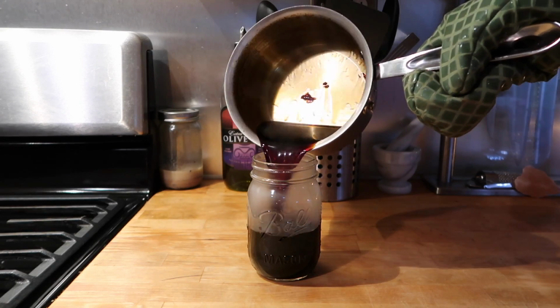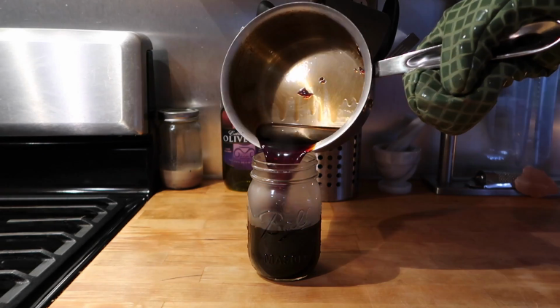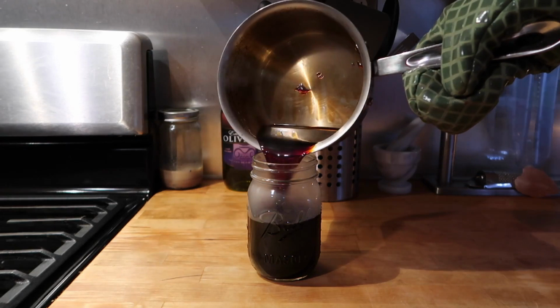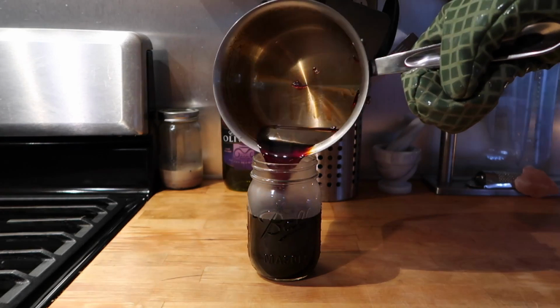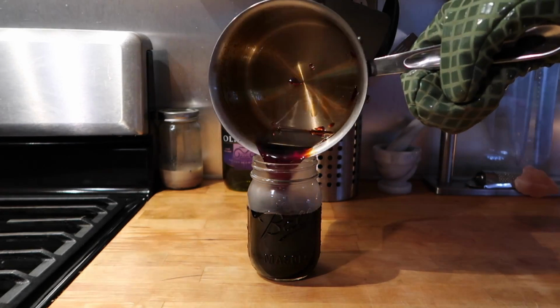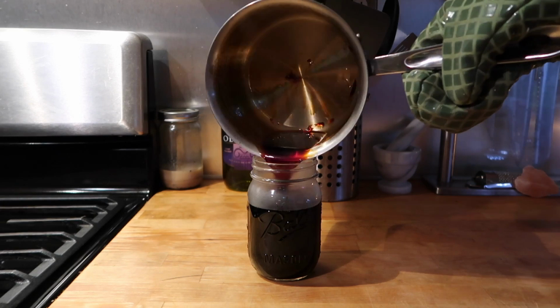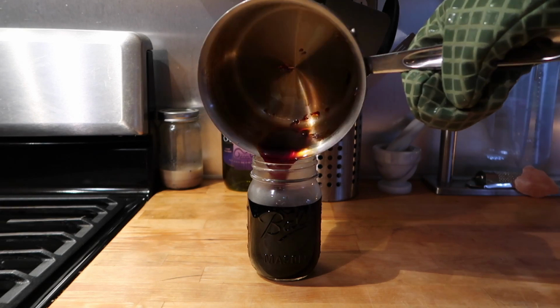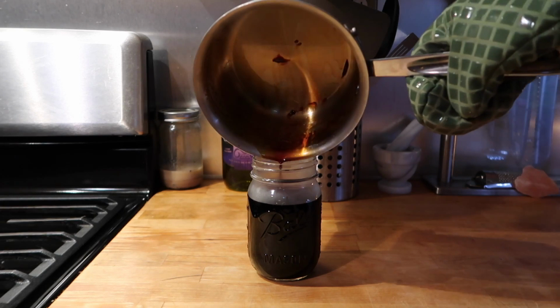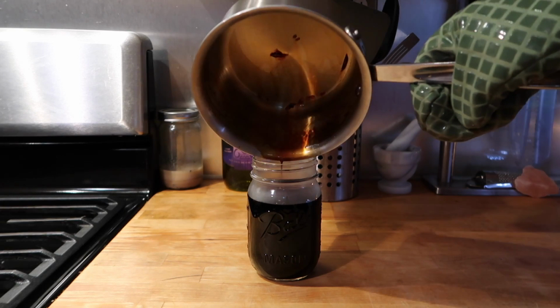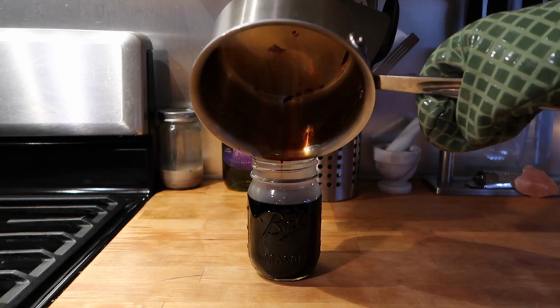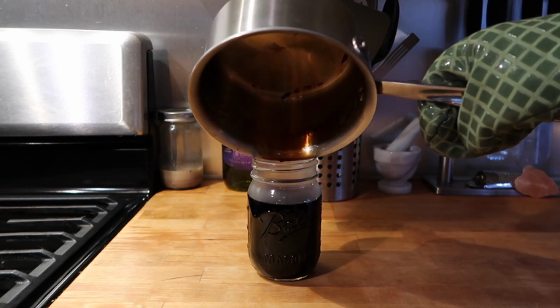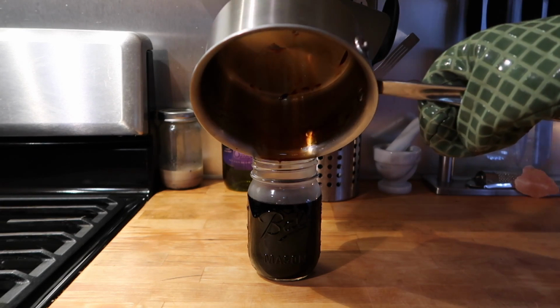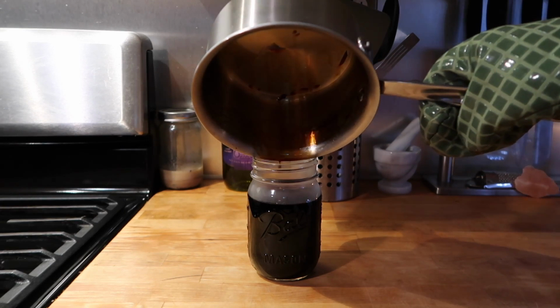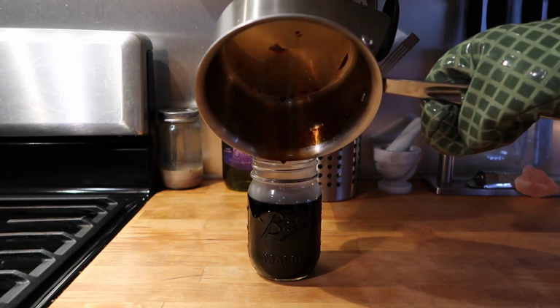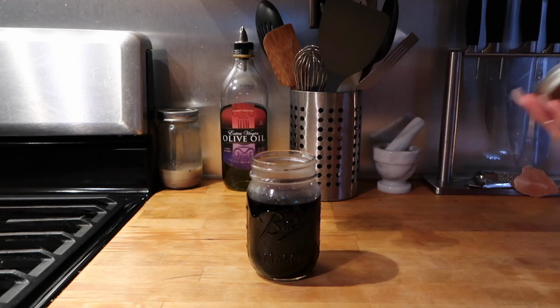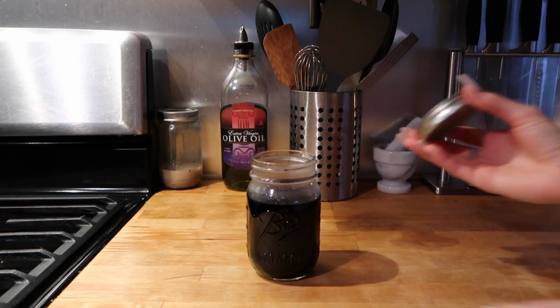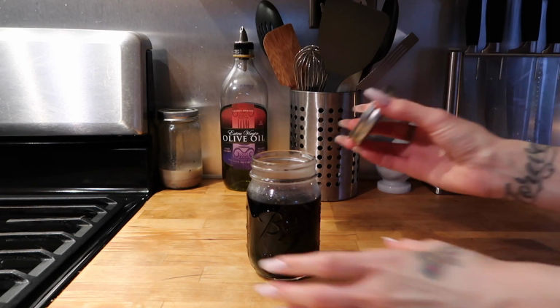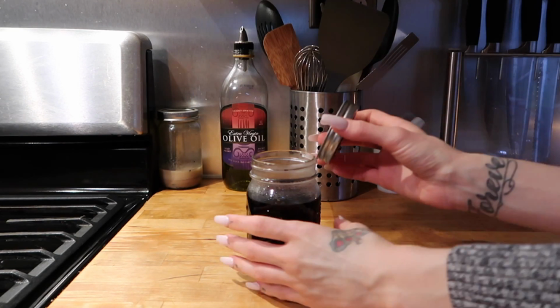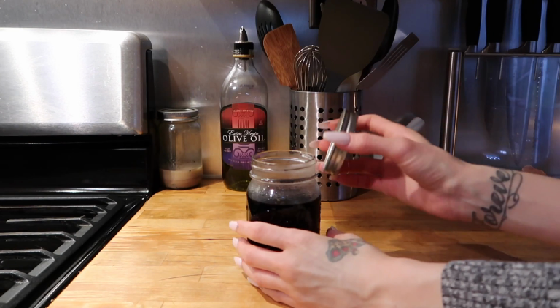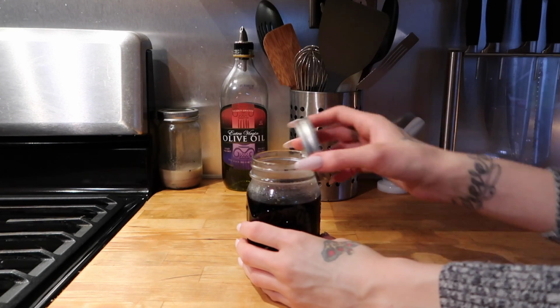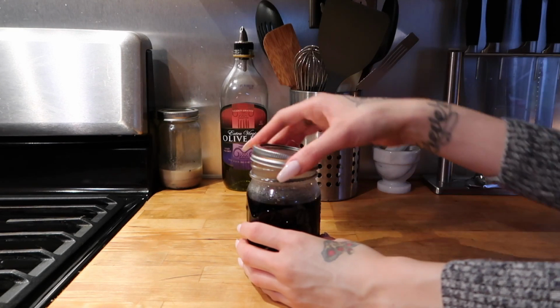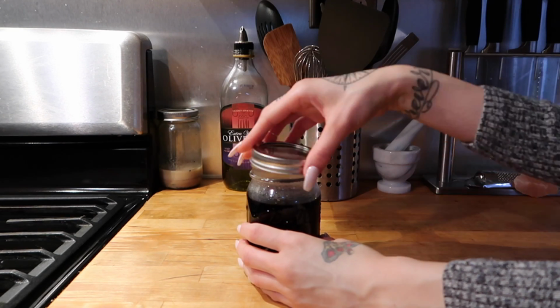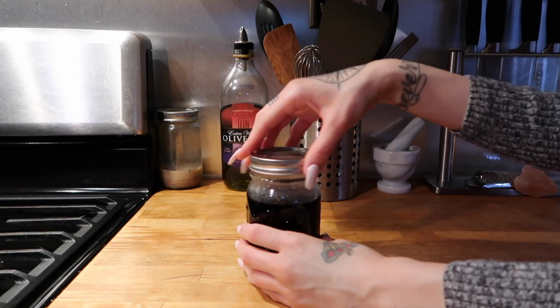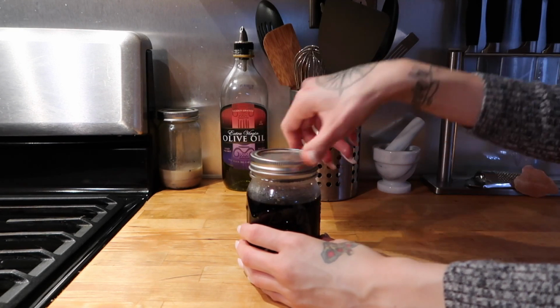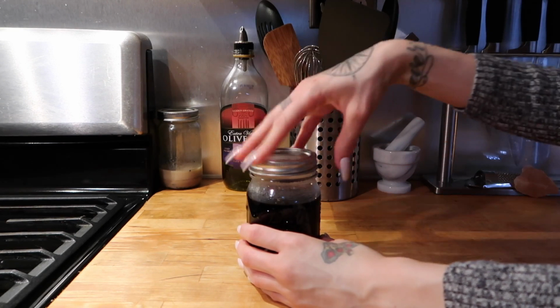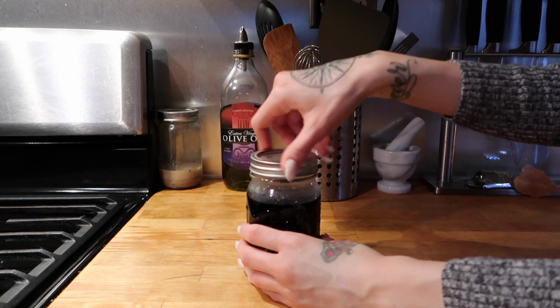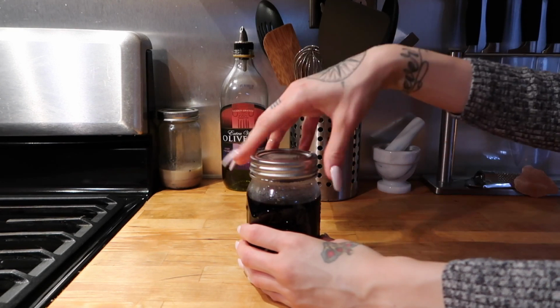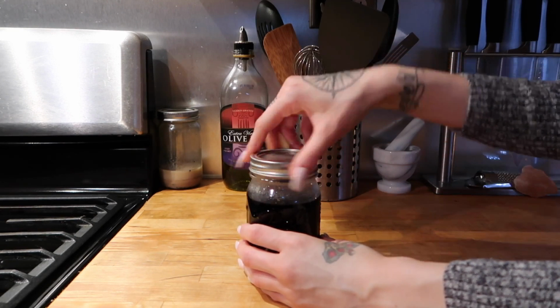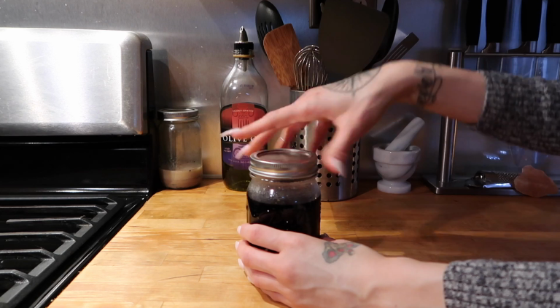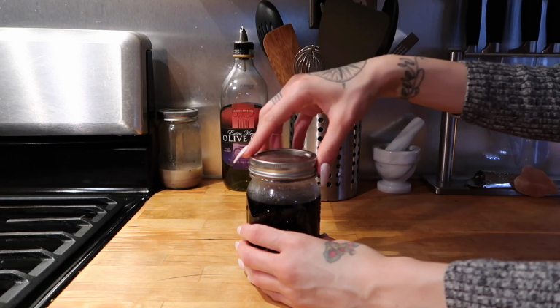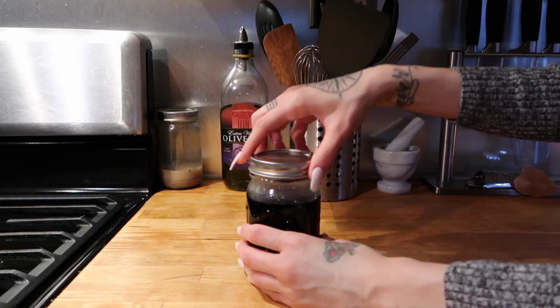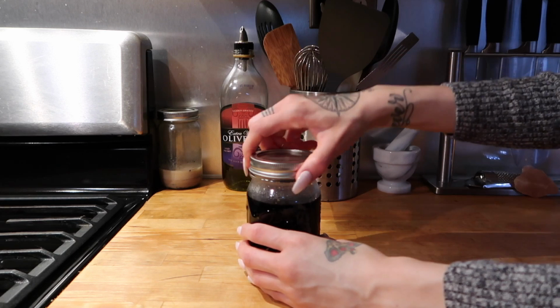Once it's done, you can pour it into a jar of your choice, screw a lid on, and store it in your refrigerator until you are ready to use it.